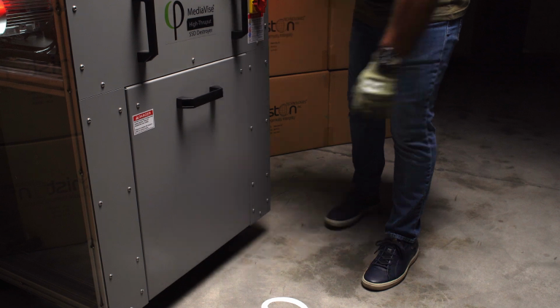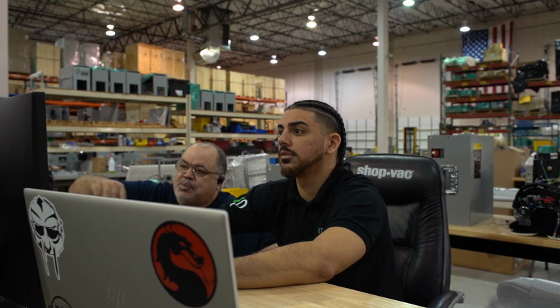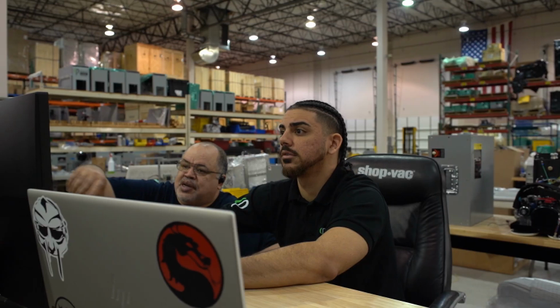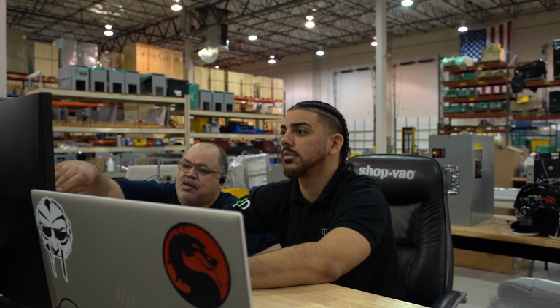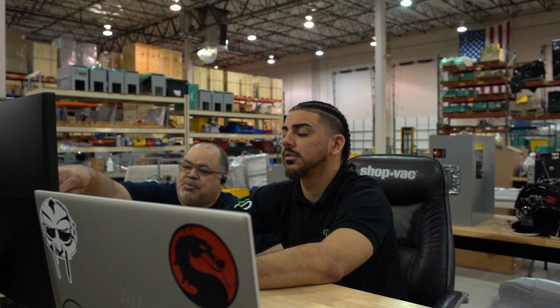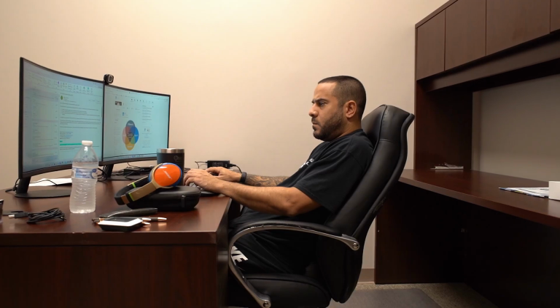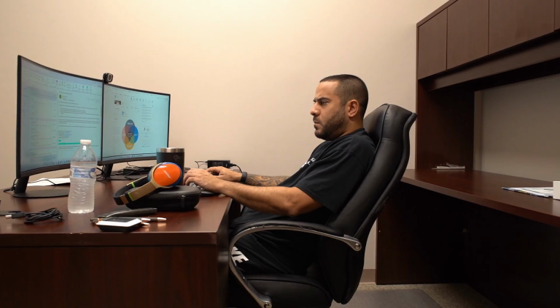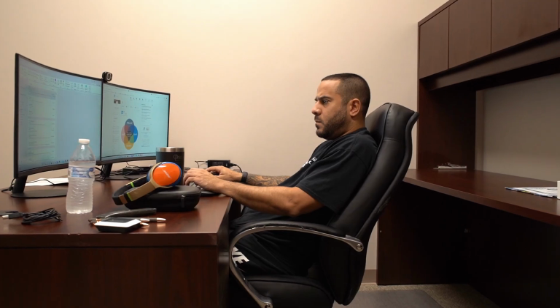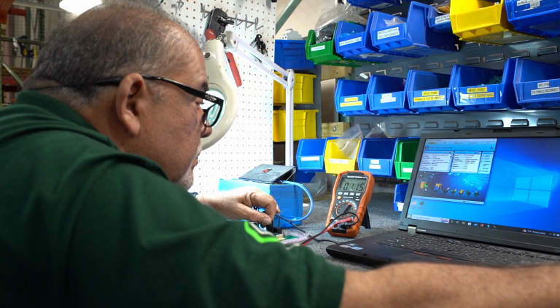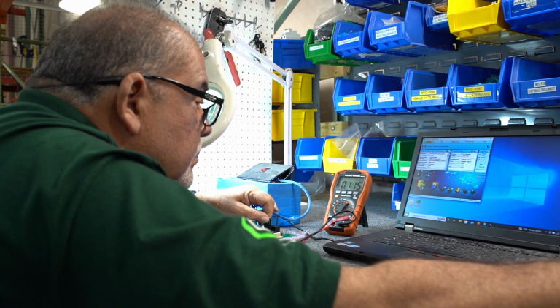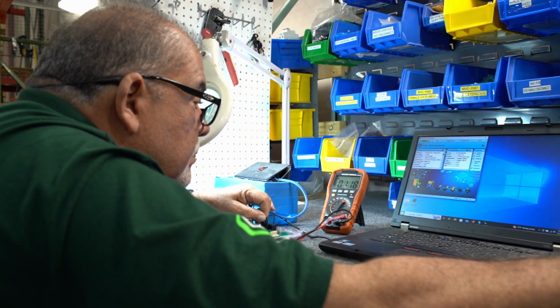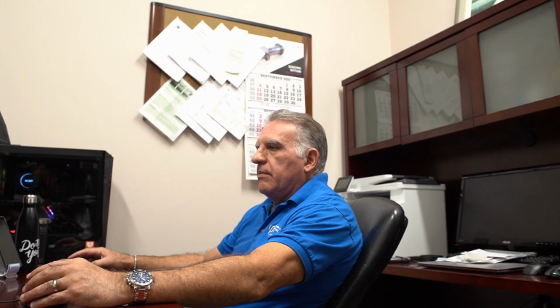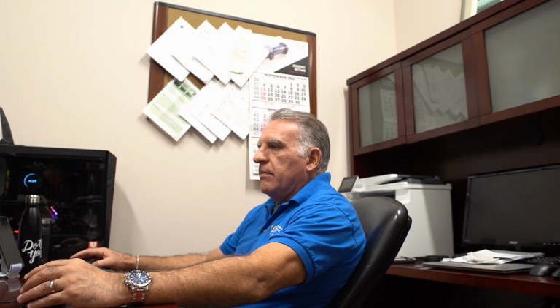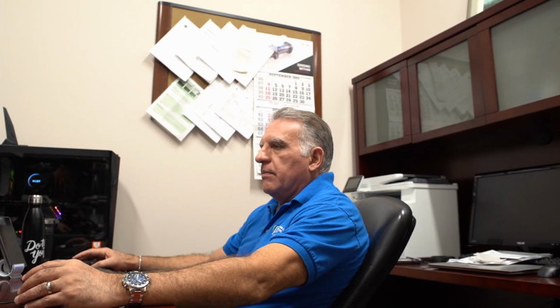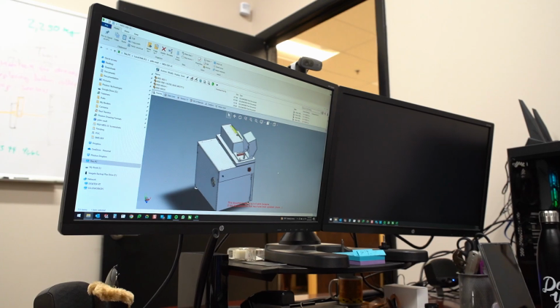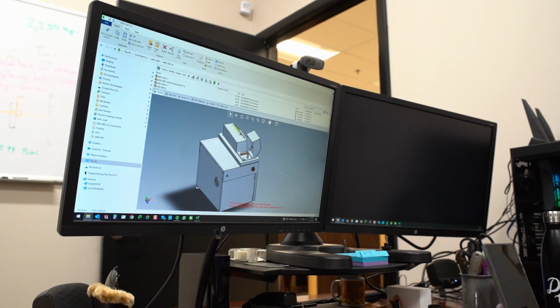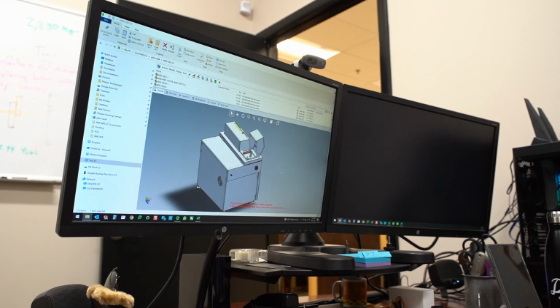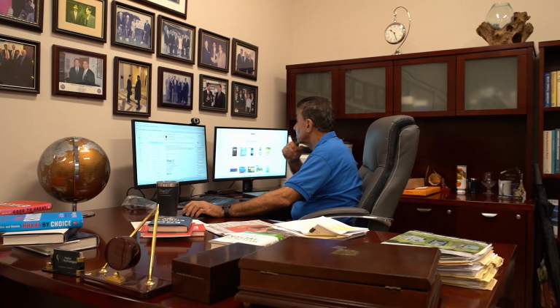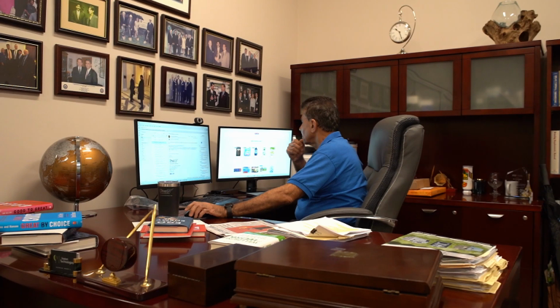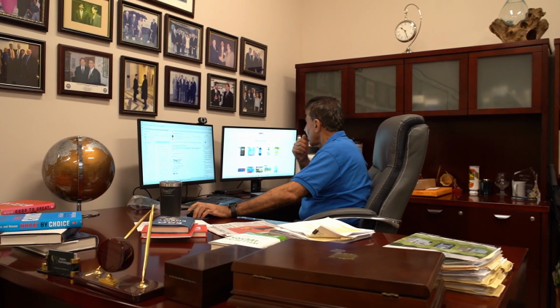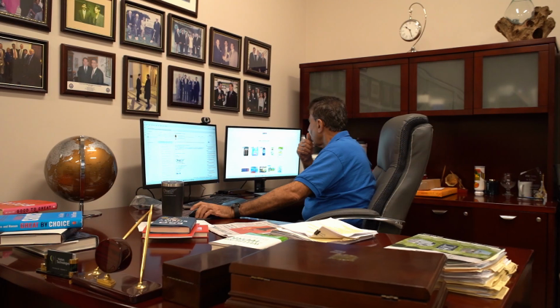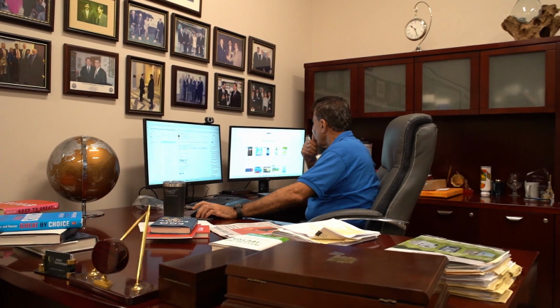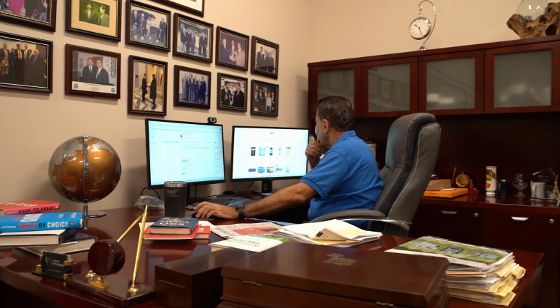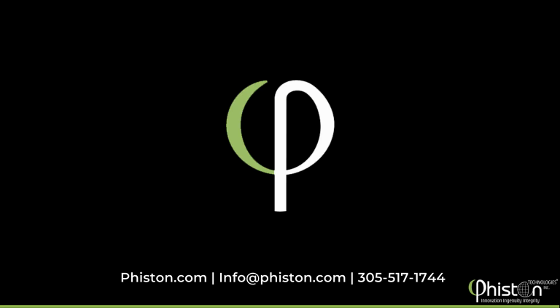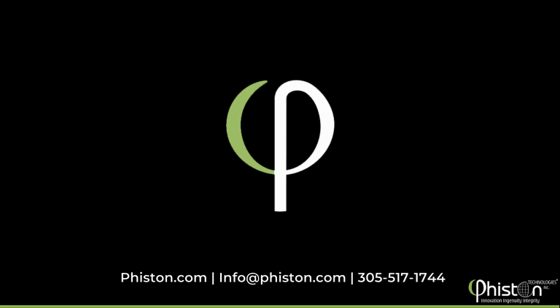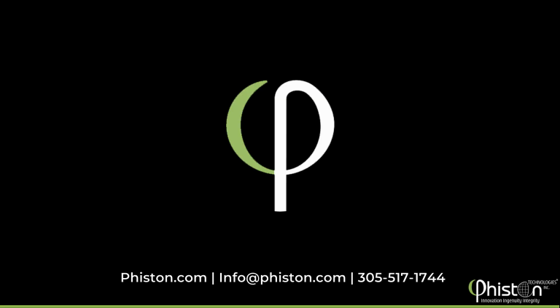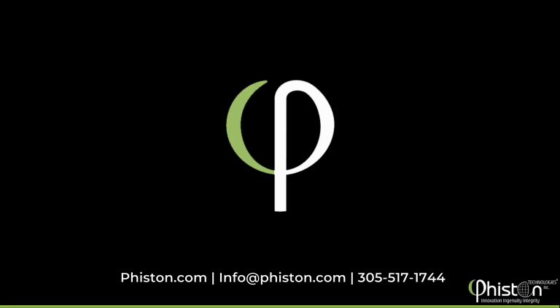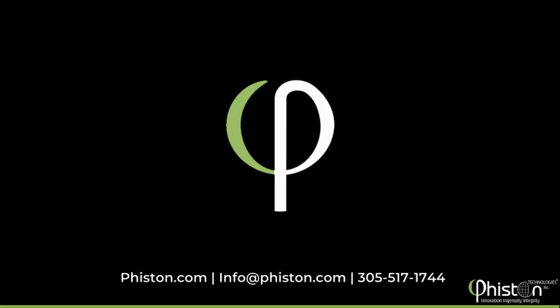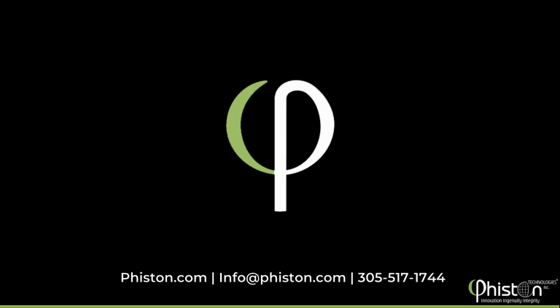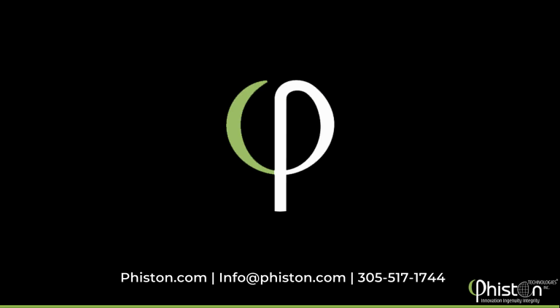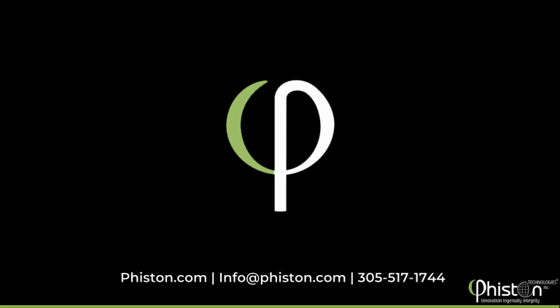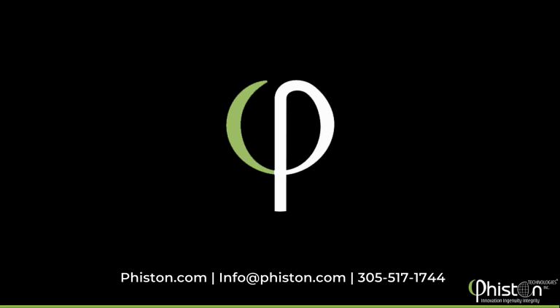Here at Feisten Technologies, we pride ourselves on being the worldwide leader in end-of-life data destruction solutions.